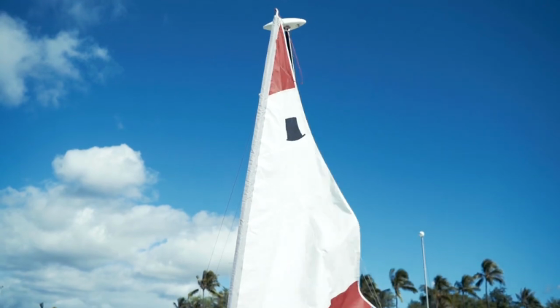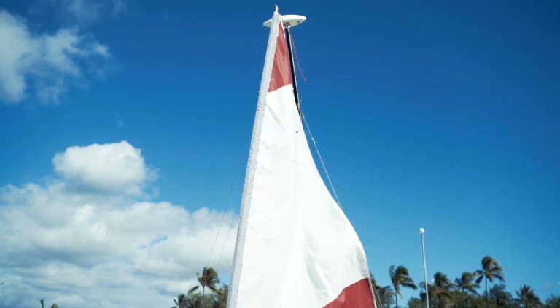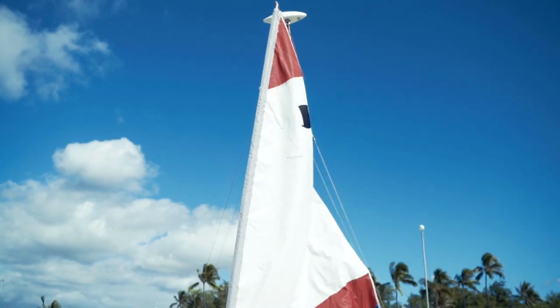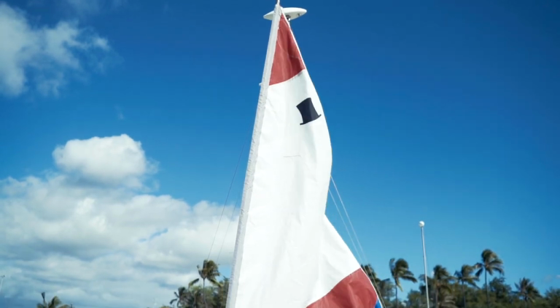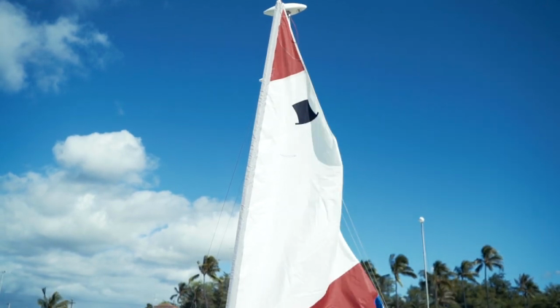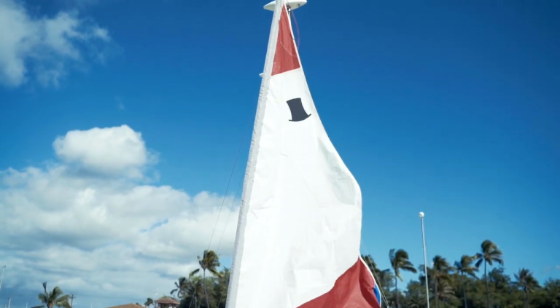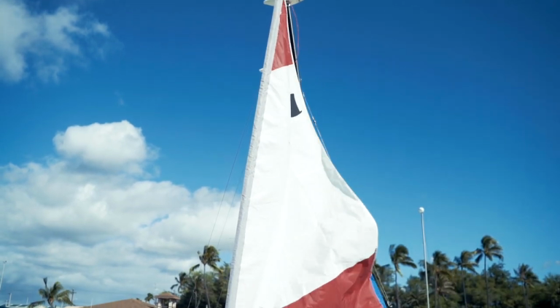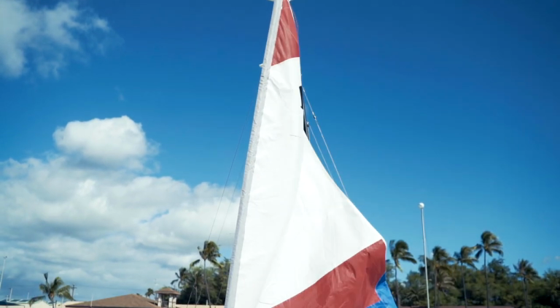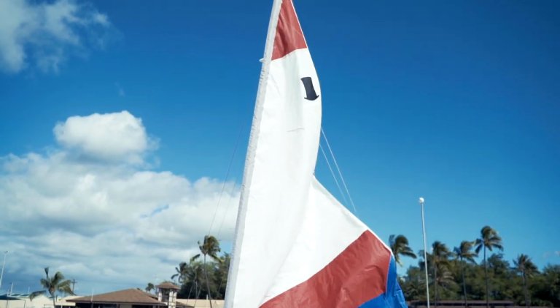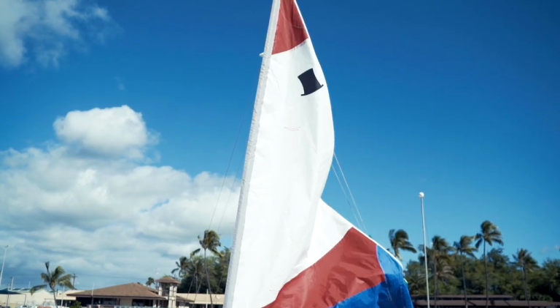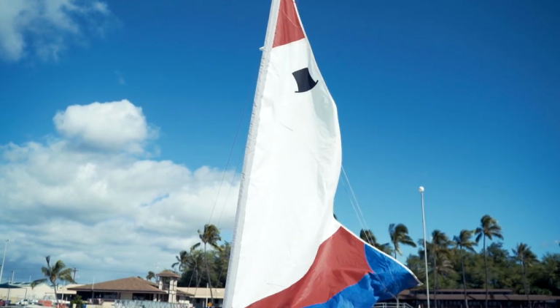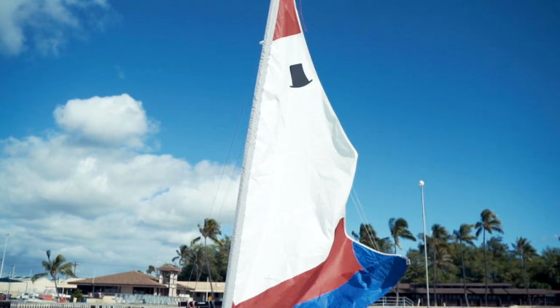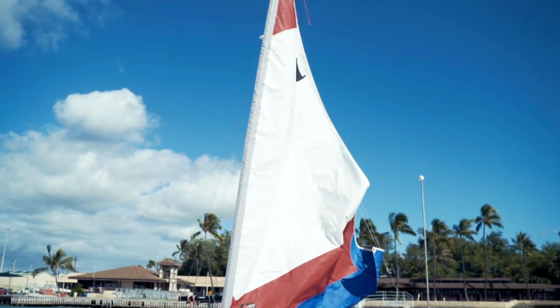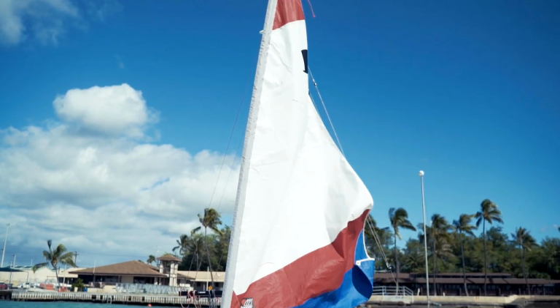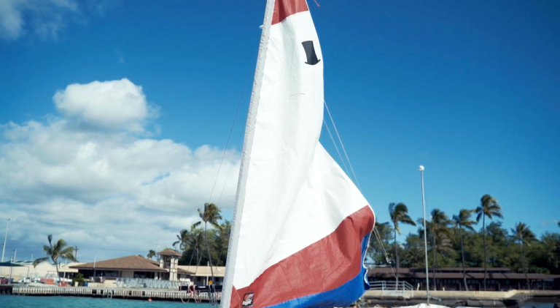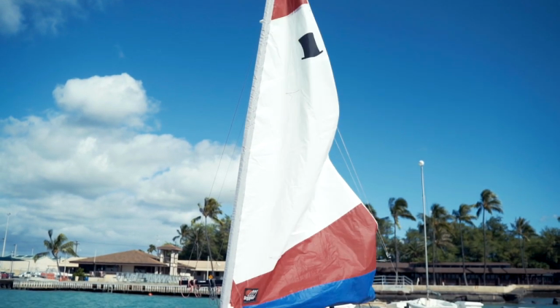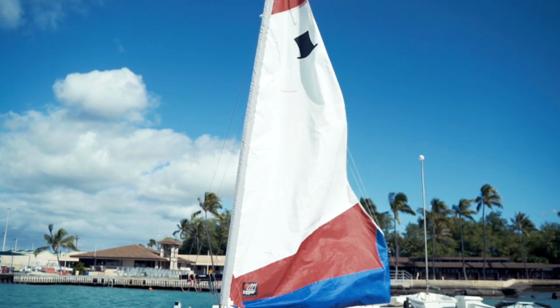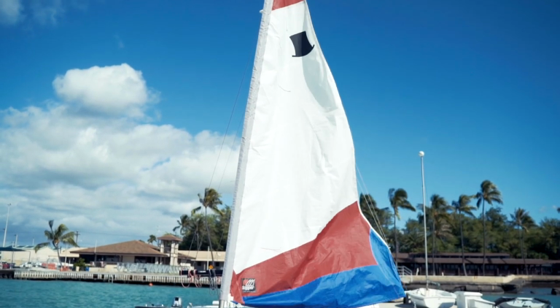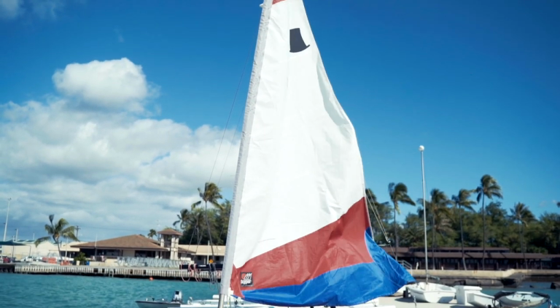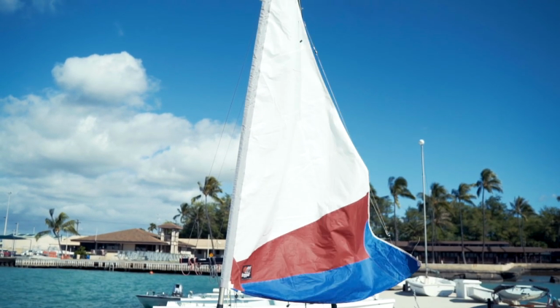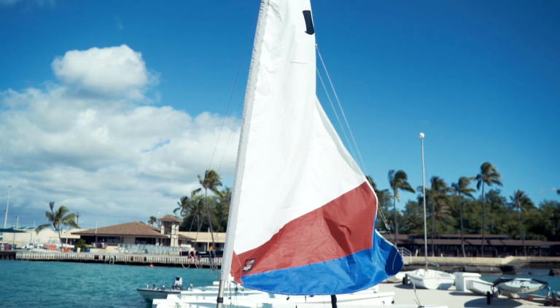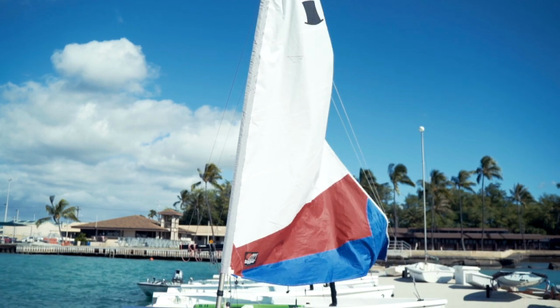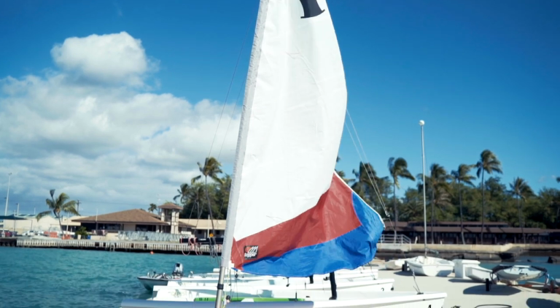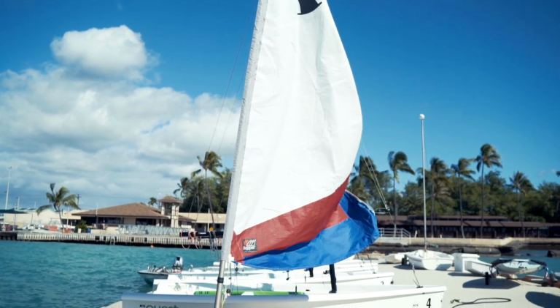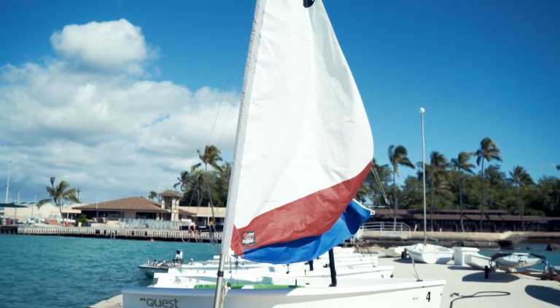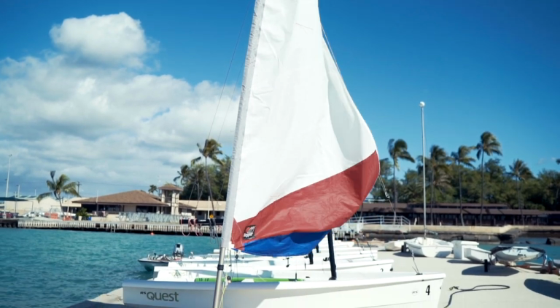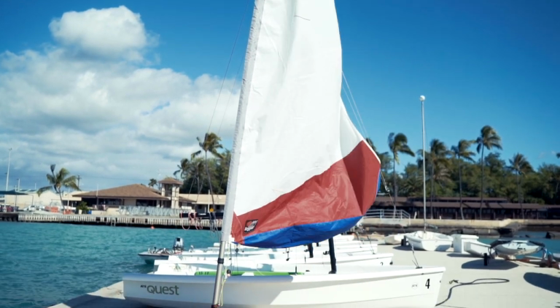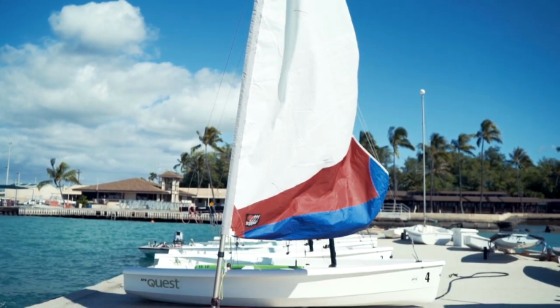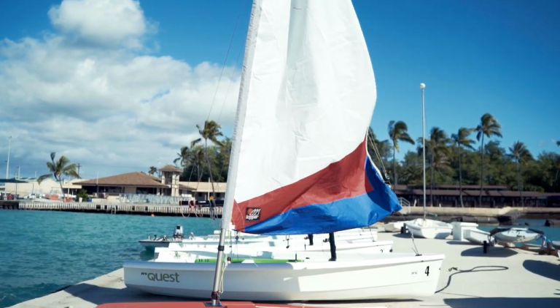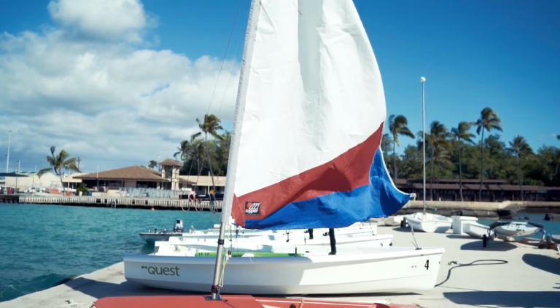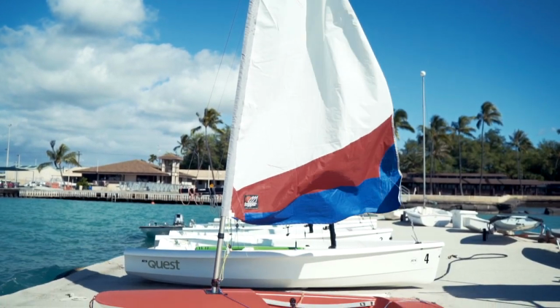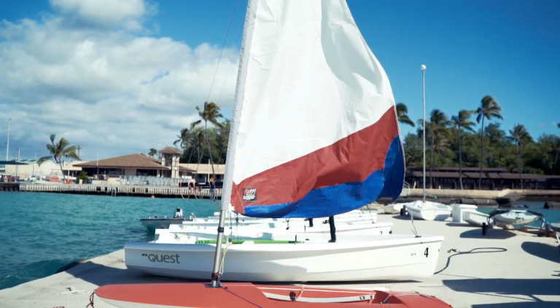In this video we're going to learn how to rig our Topper sailboat, which is one of our one-person sailing dinghies.